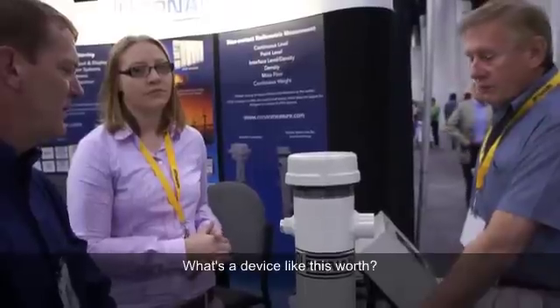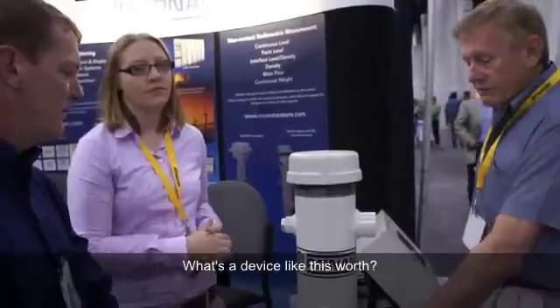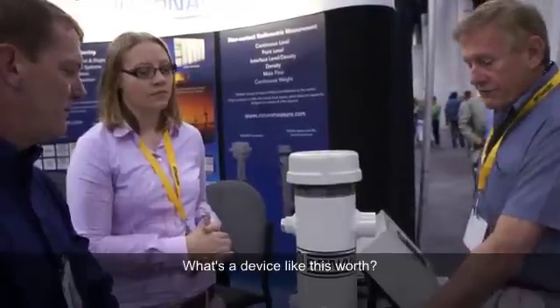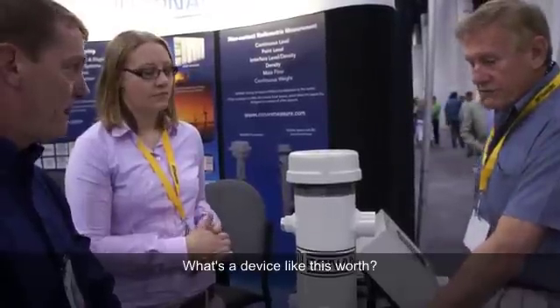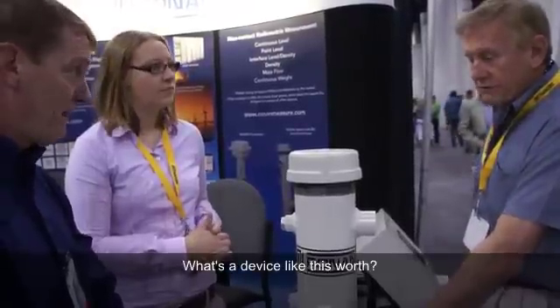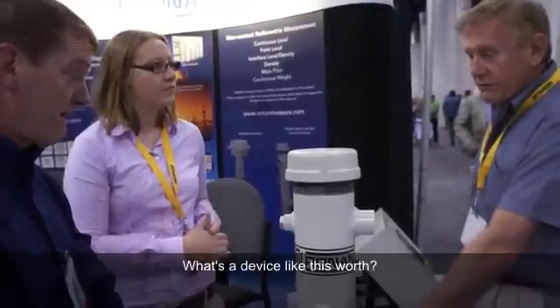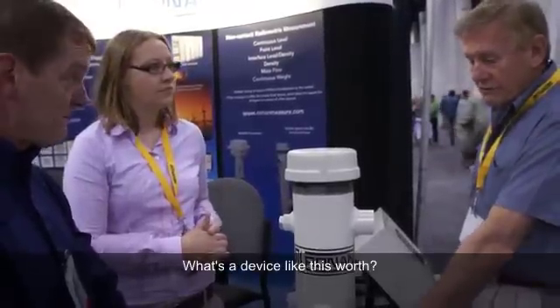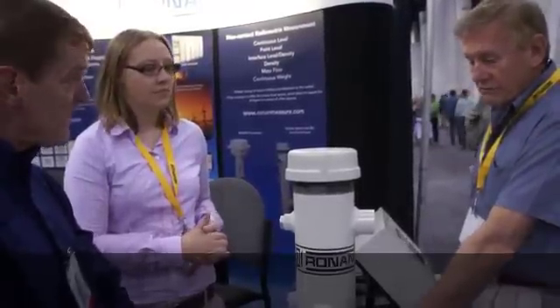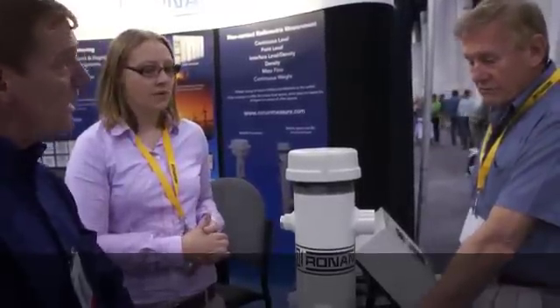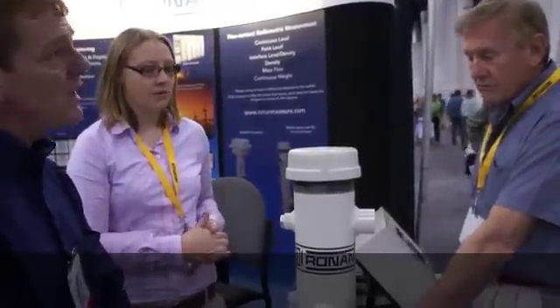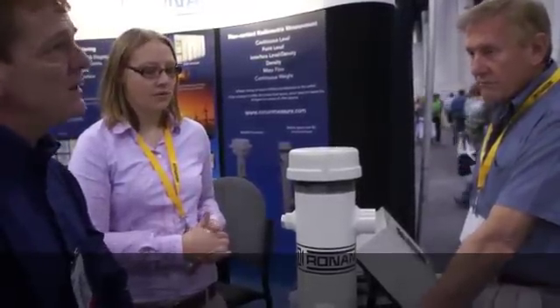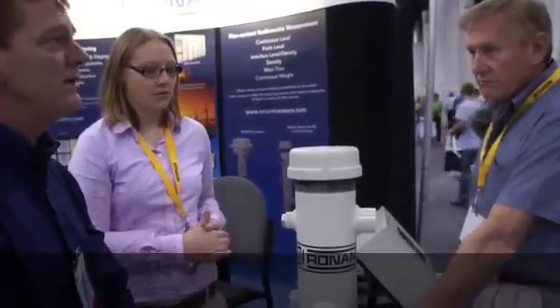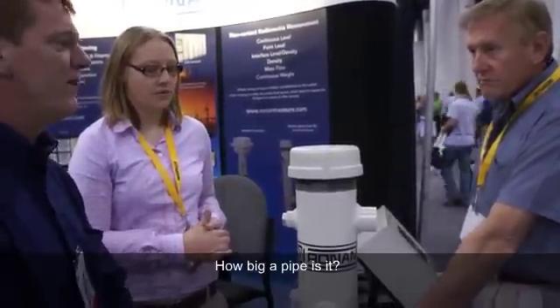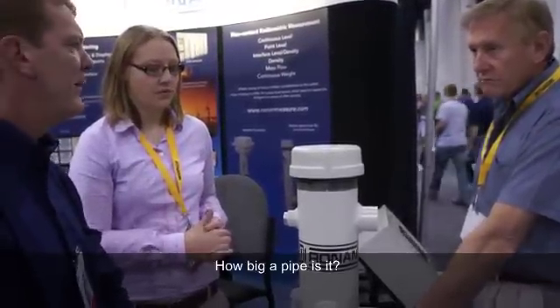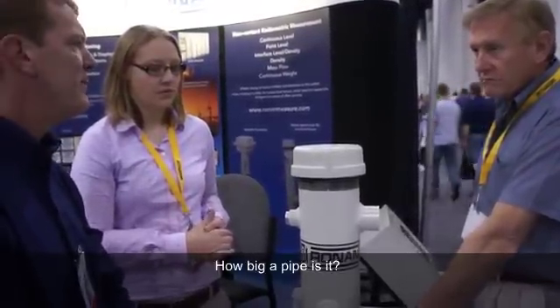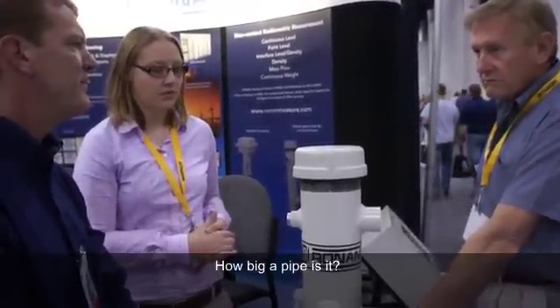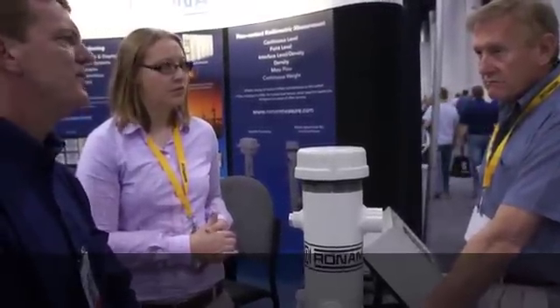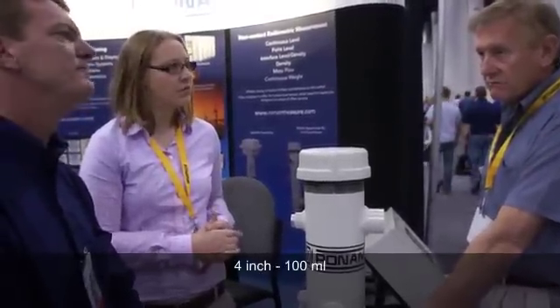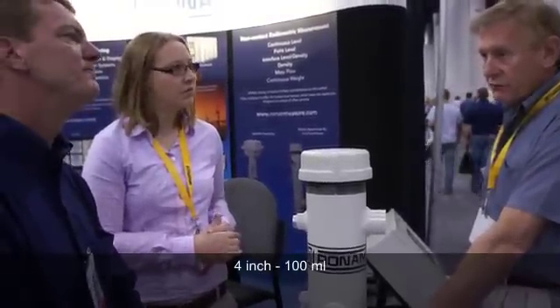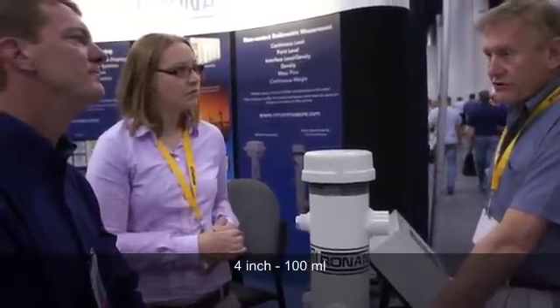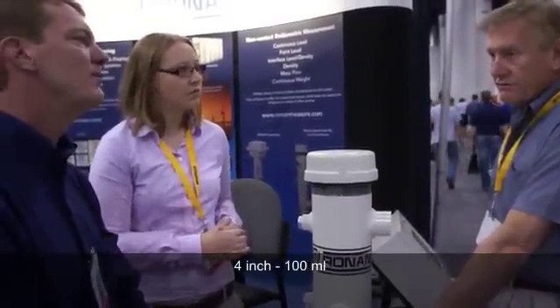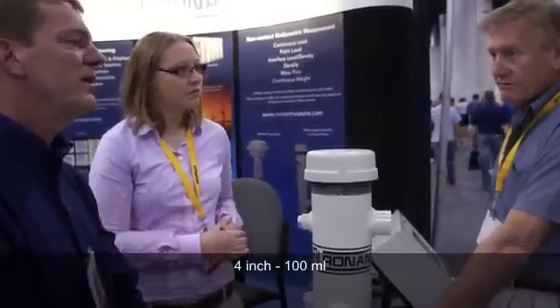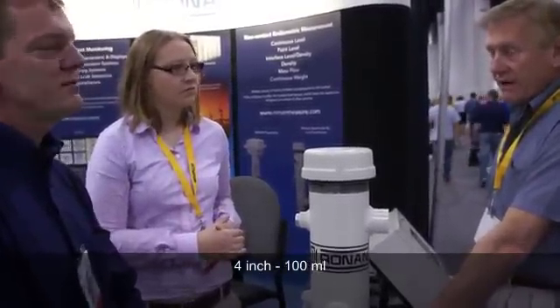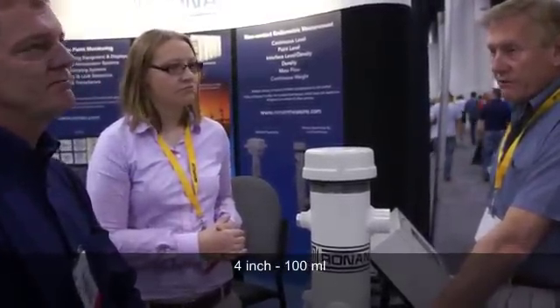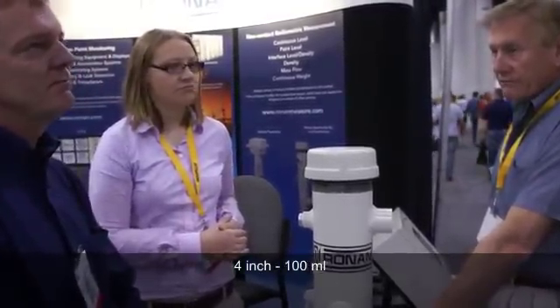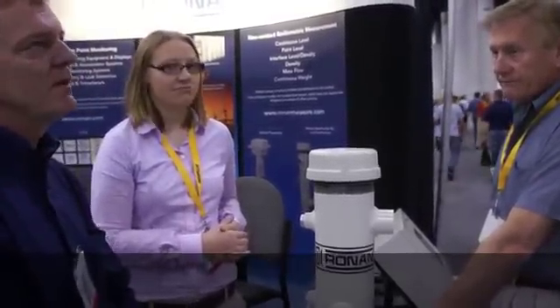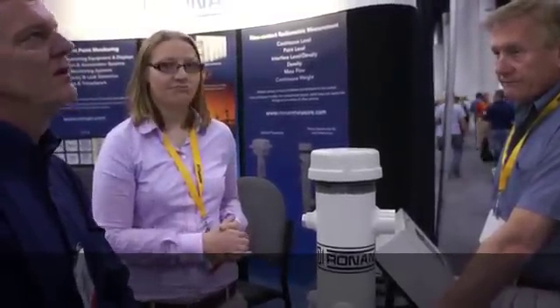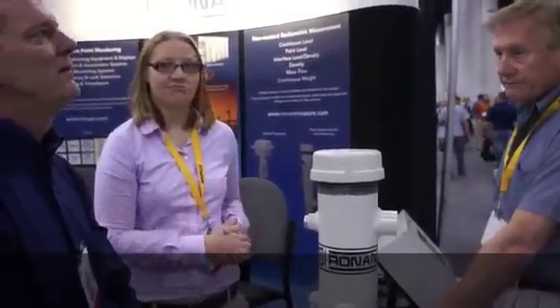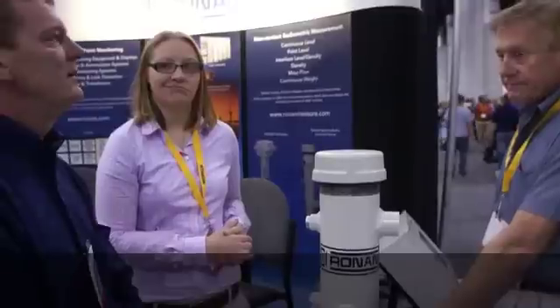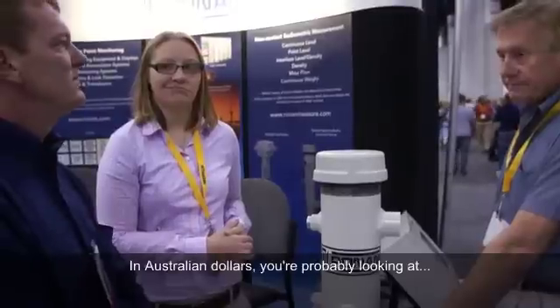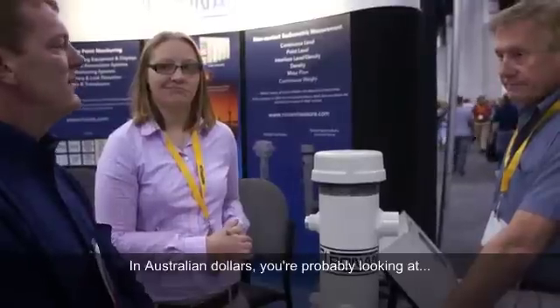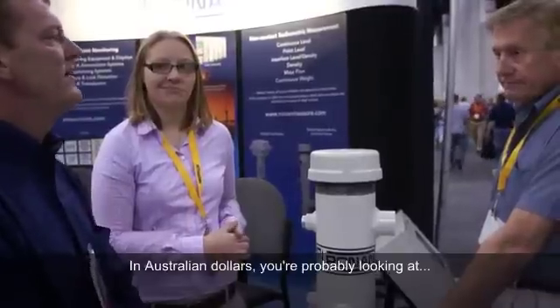What's the cost of this? How big is the pipe? 4 inch. You're probably looking at about $11,000 or $12,000.